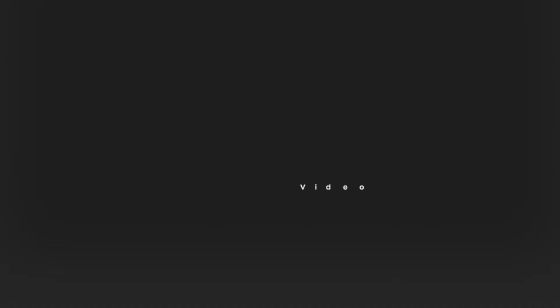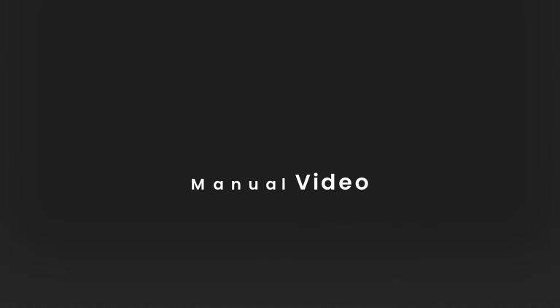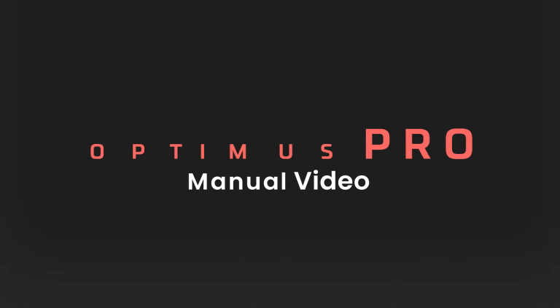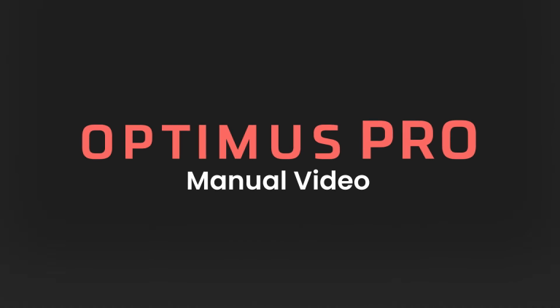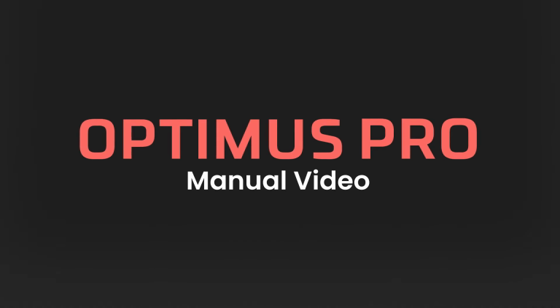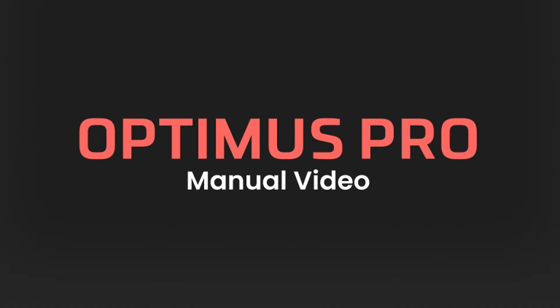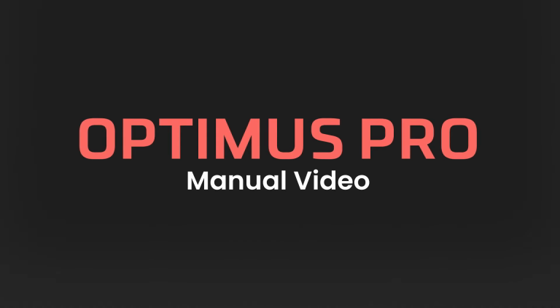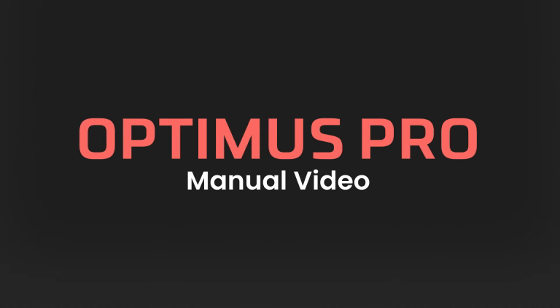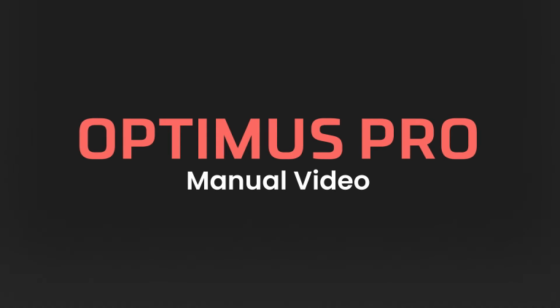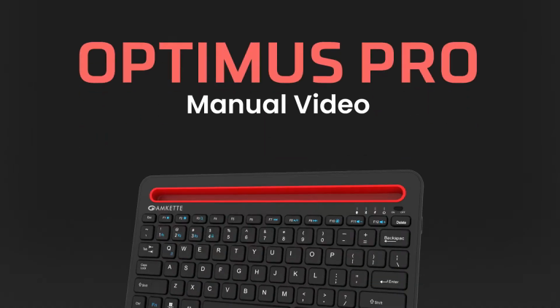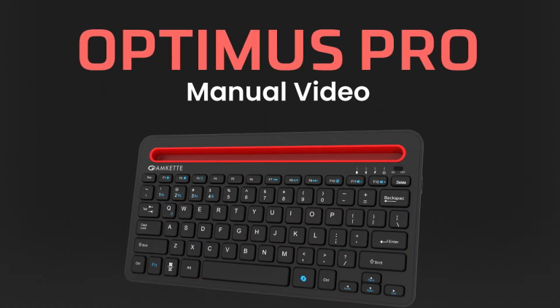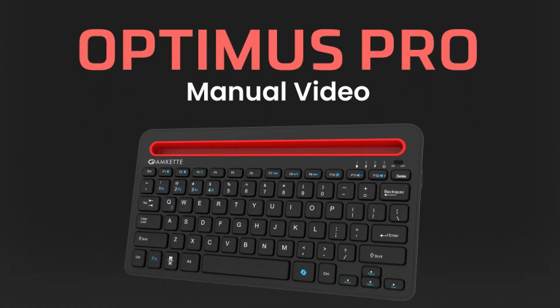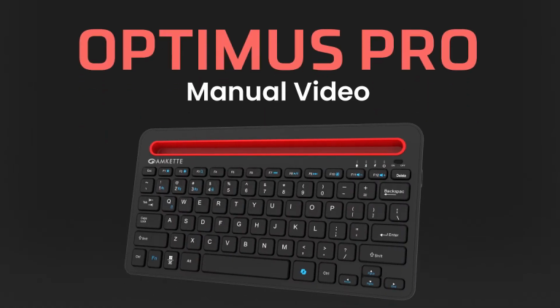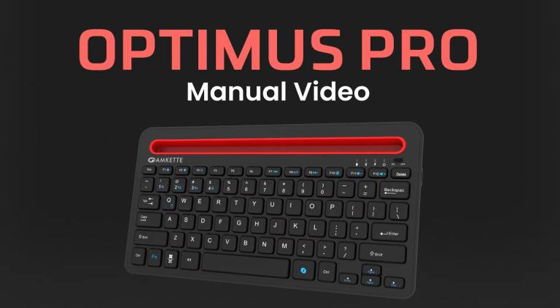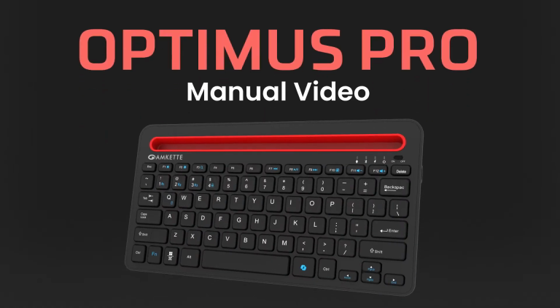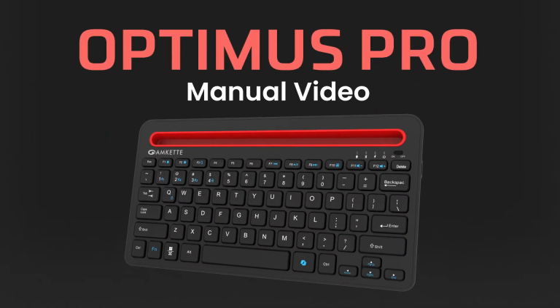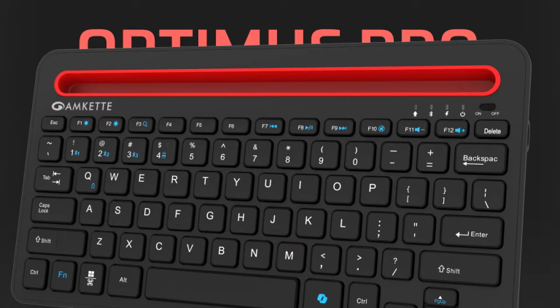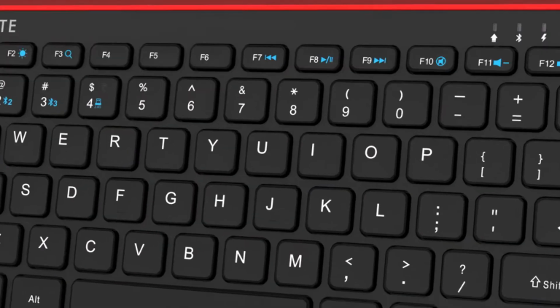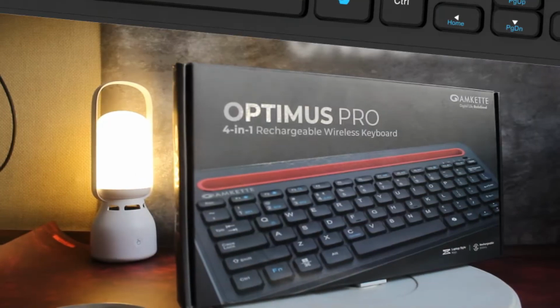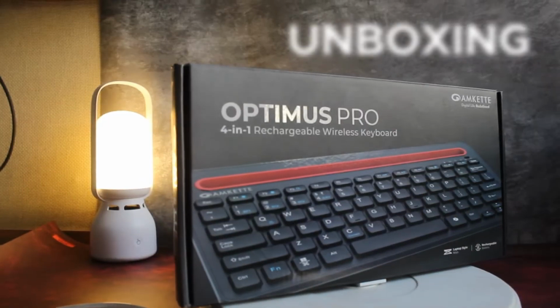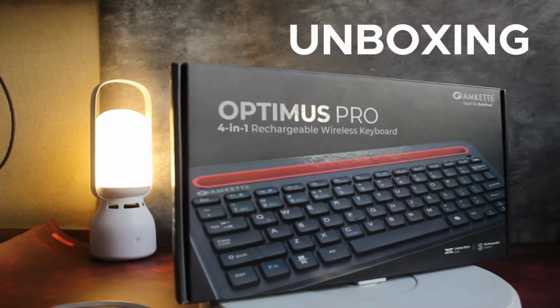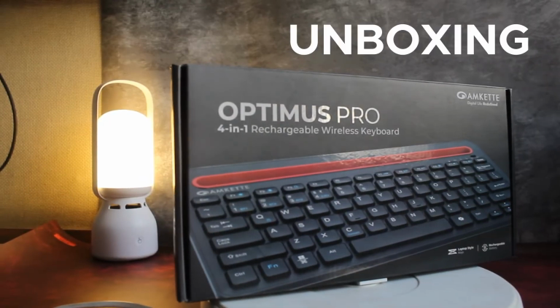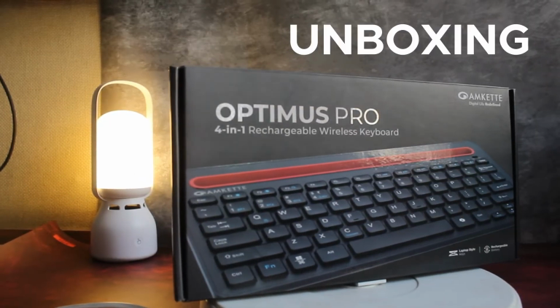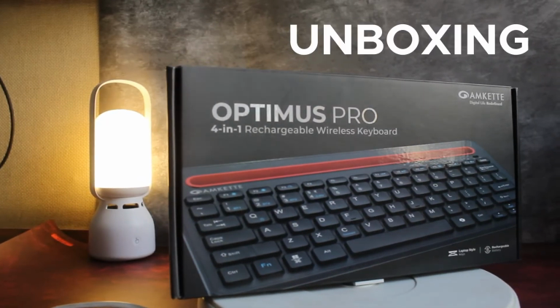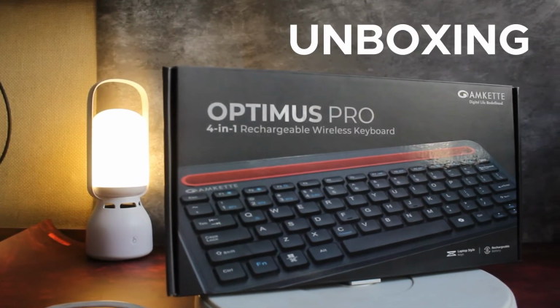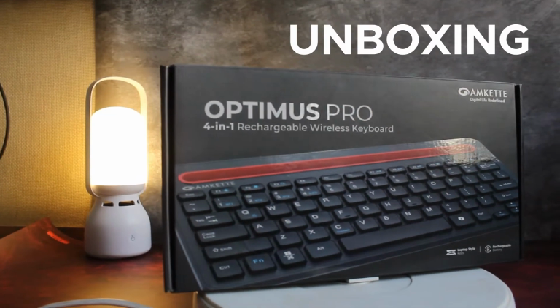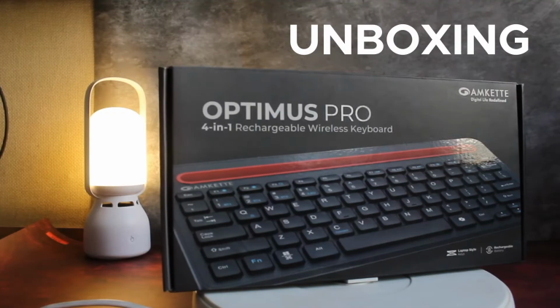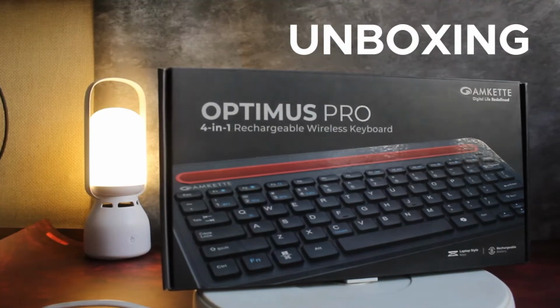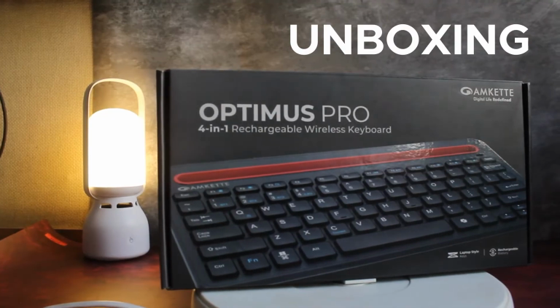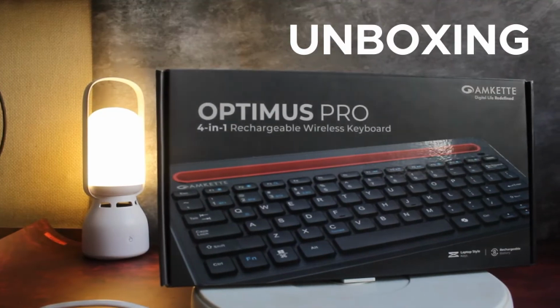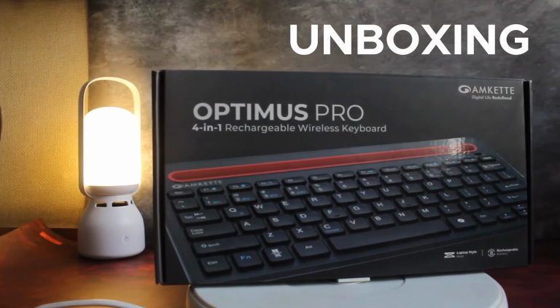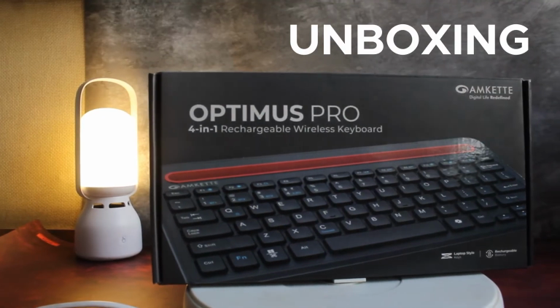Welcome to the Optimus Pro Experience. Let's unbox your new keyboard and see what's inside.